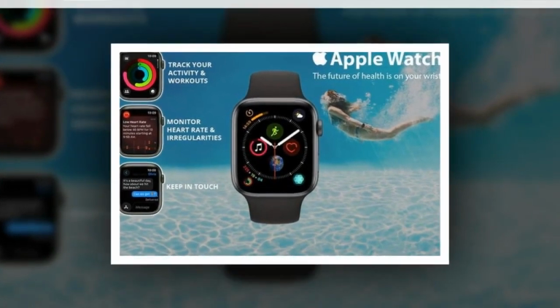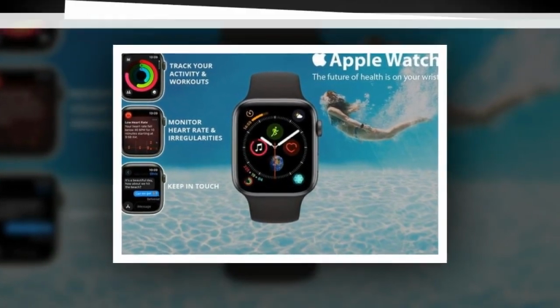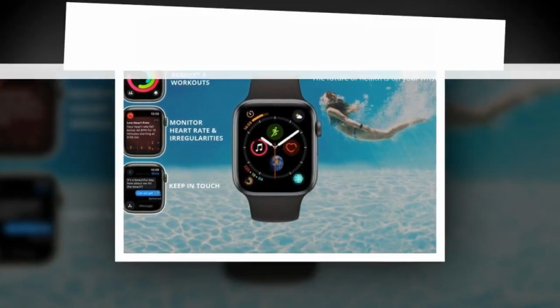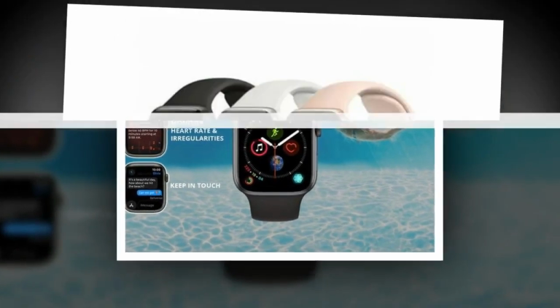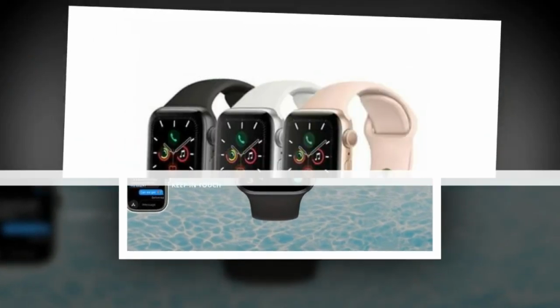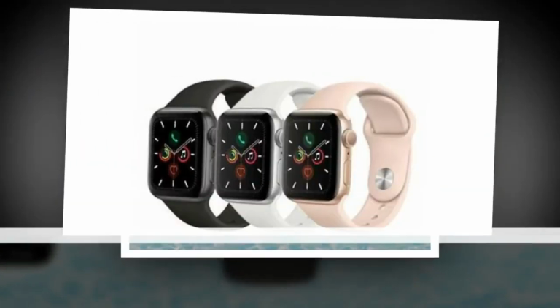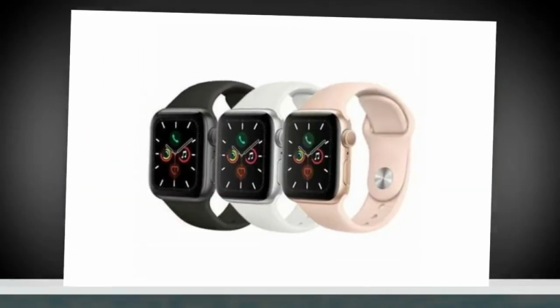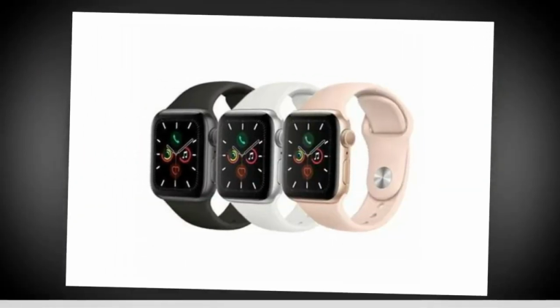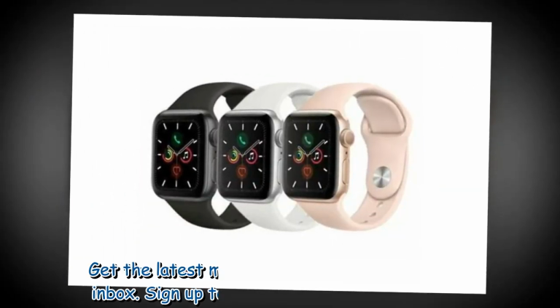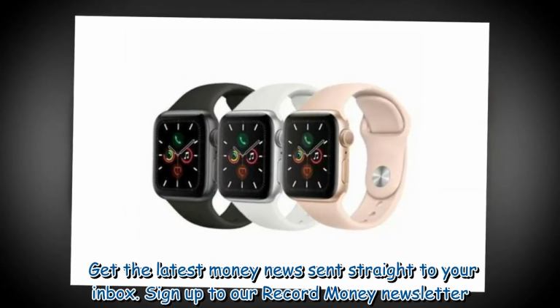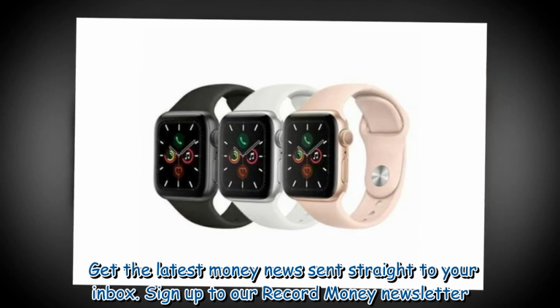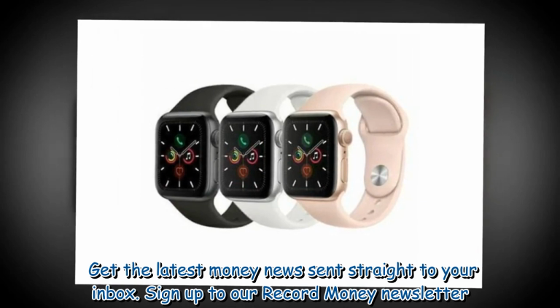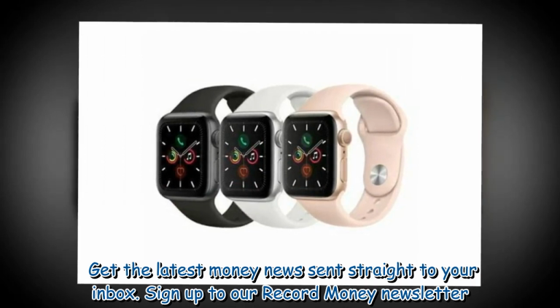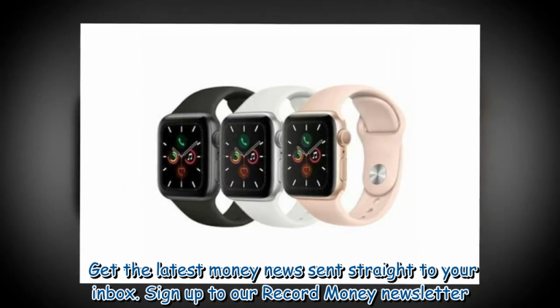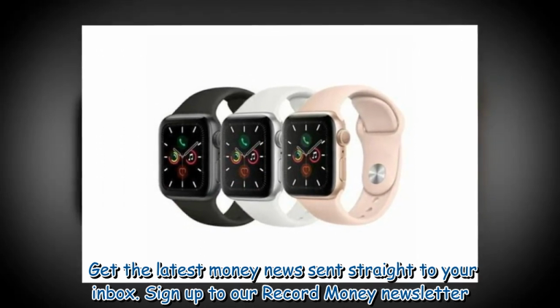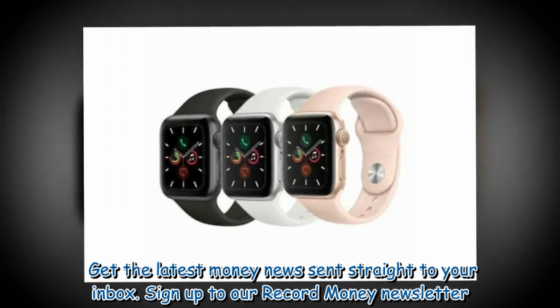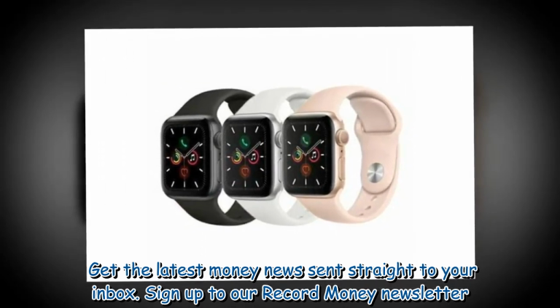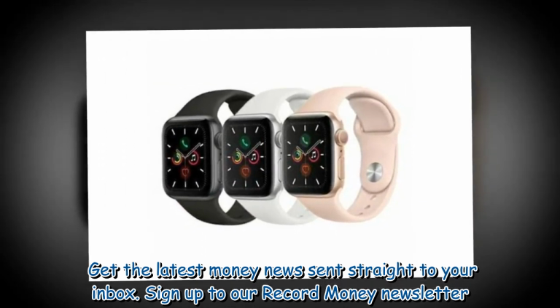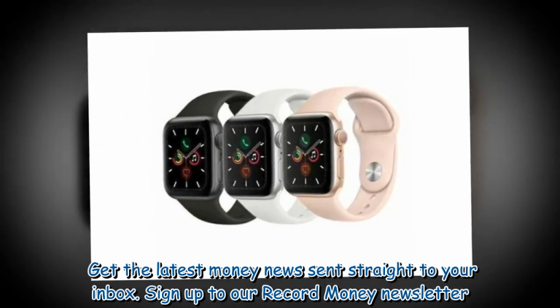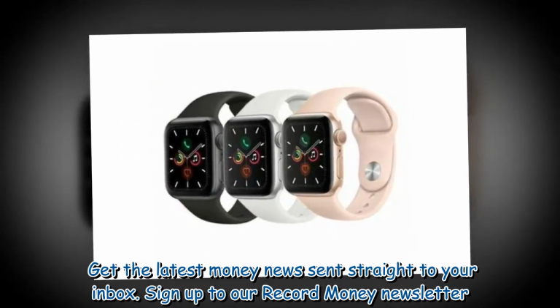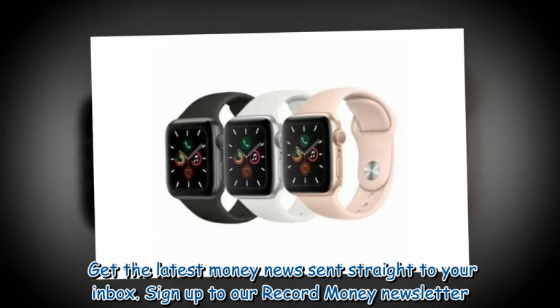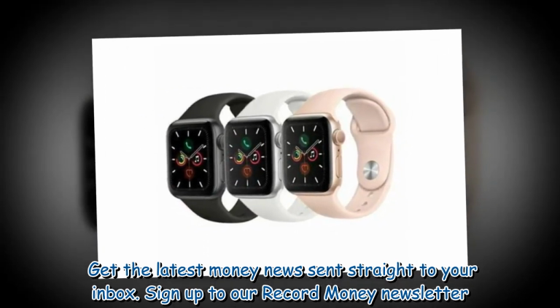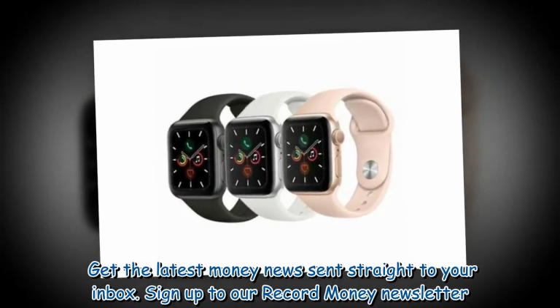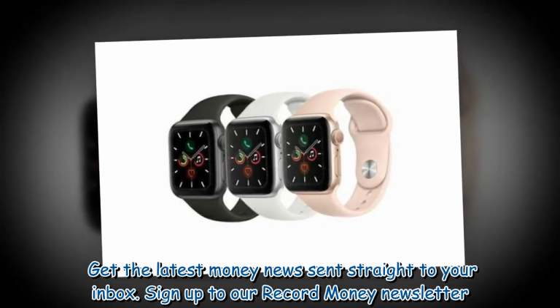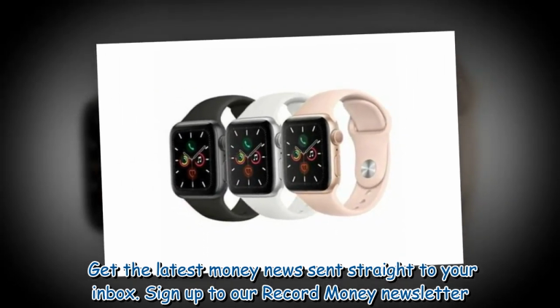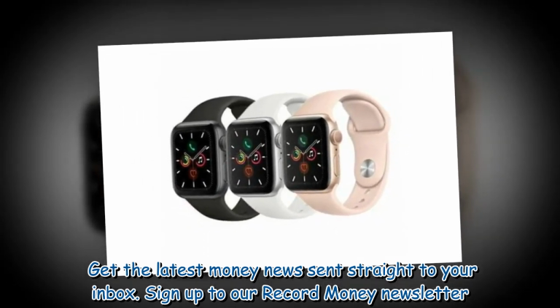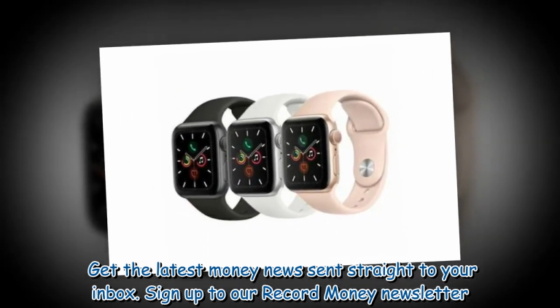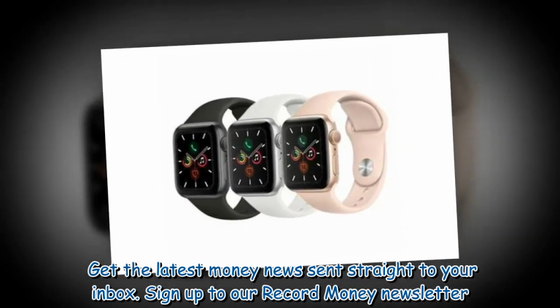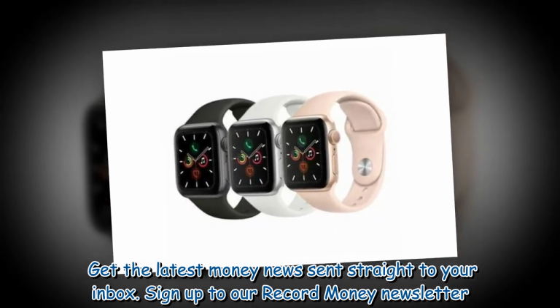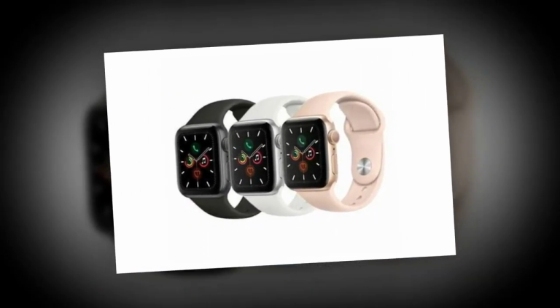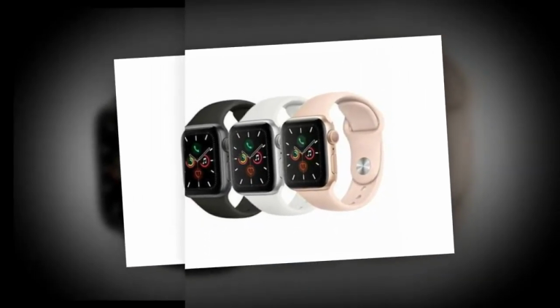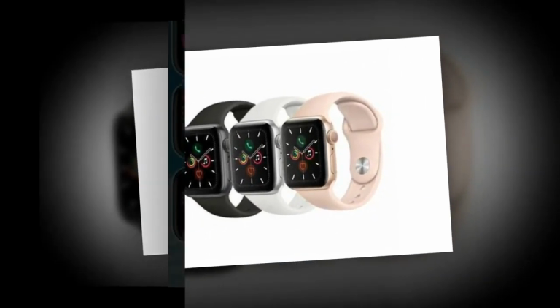Get the latest money news sent straight to your inbox — sign up to our Record Money newsletter.